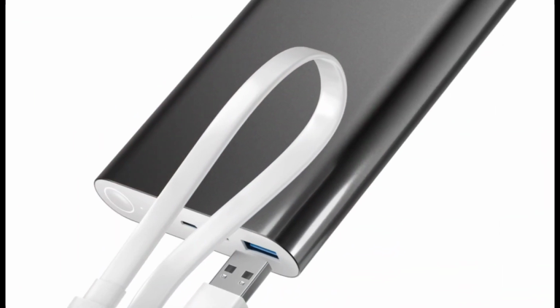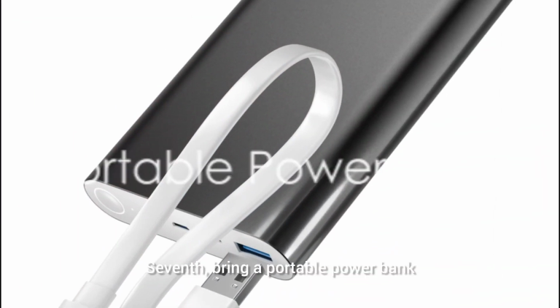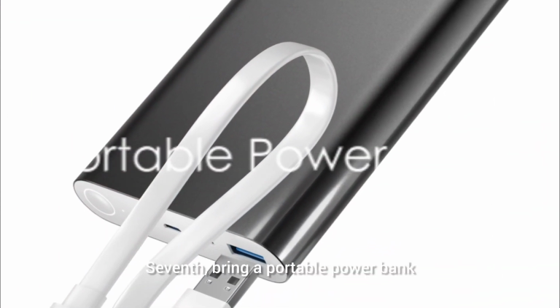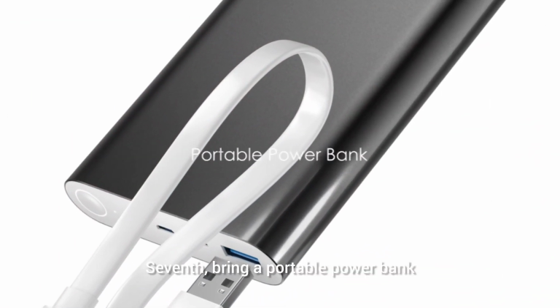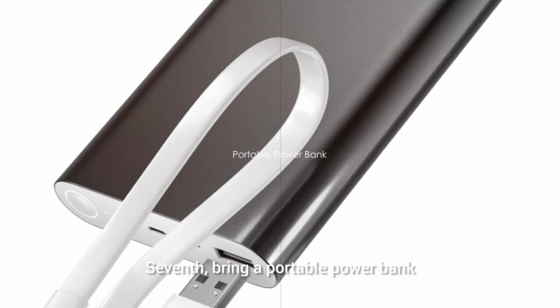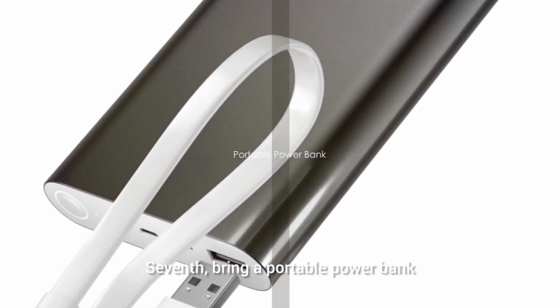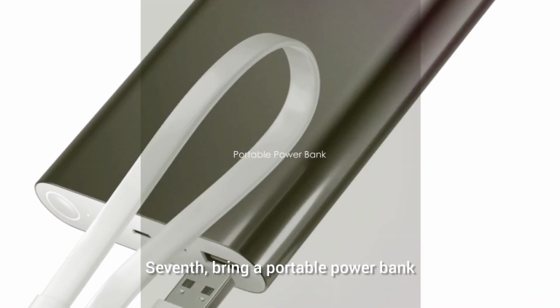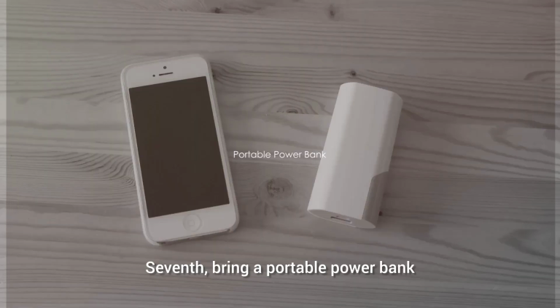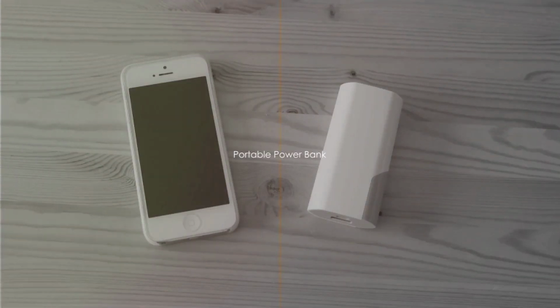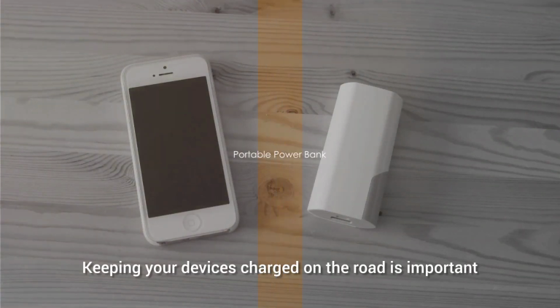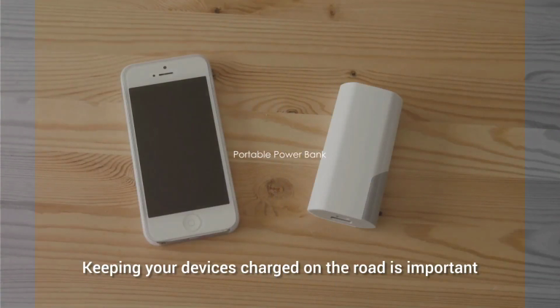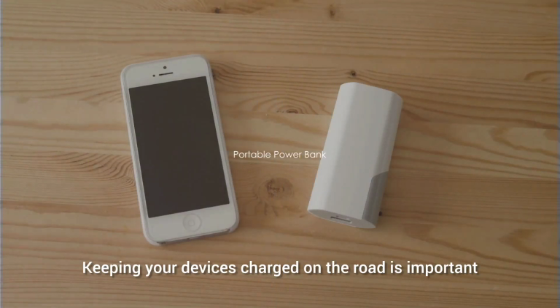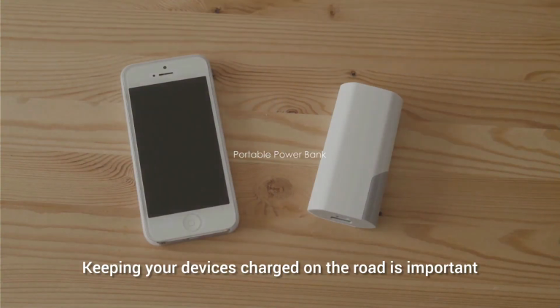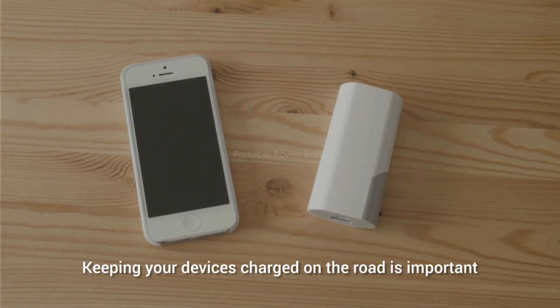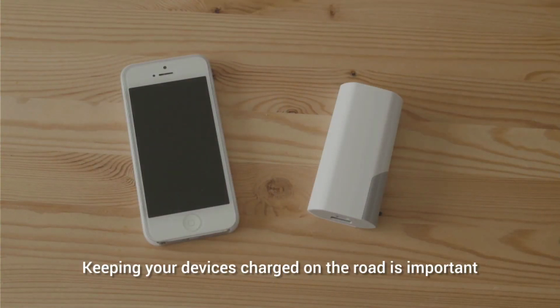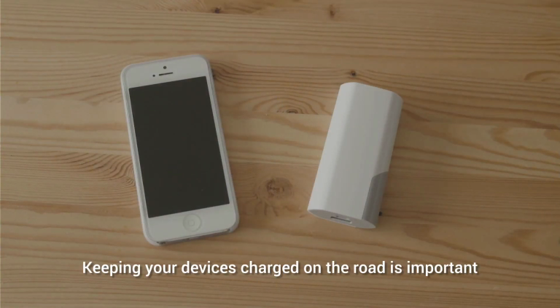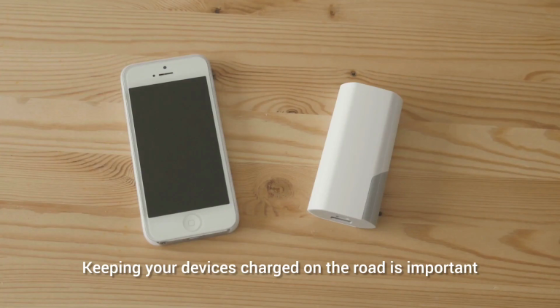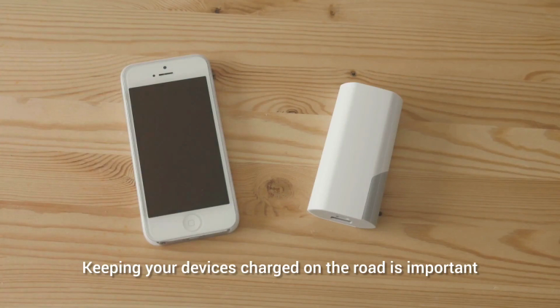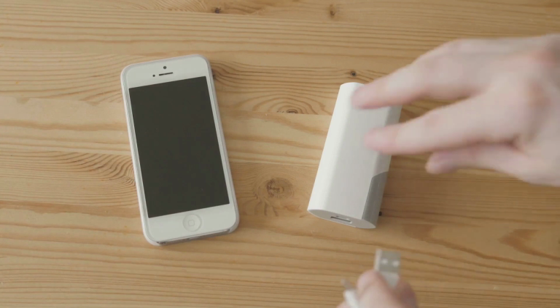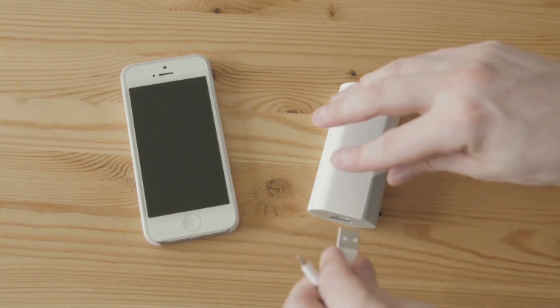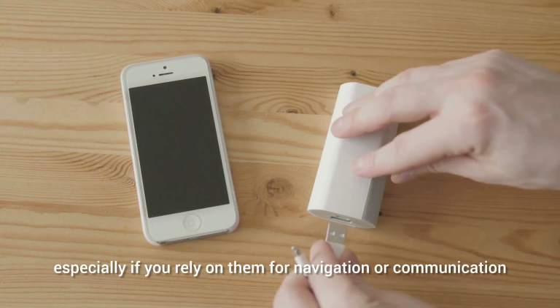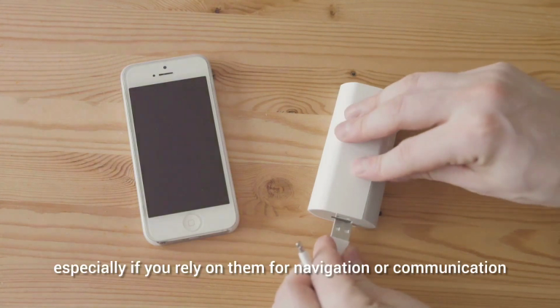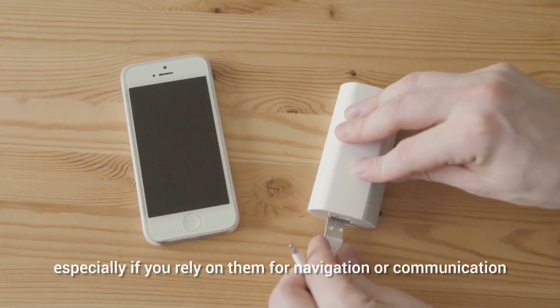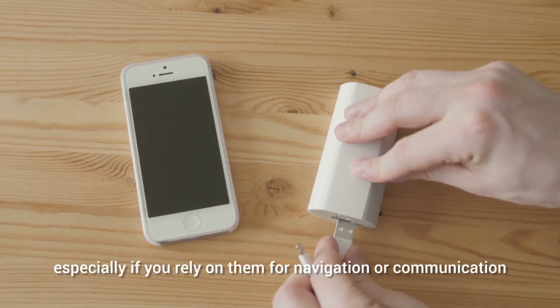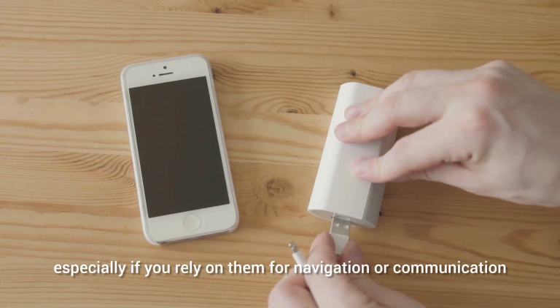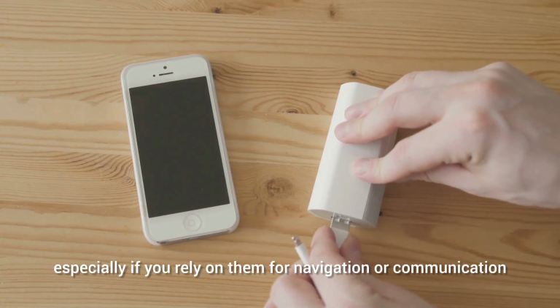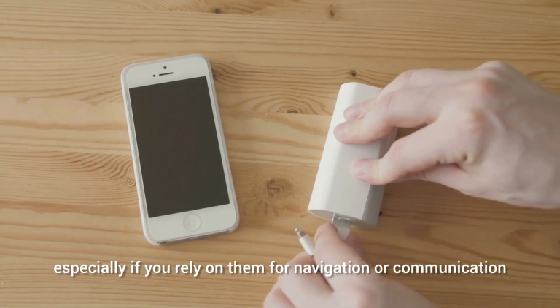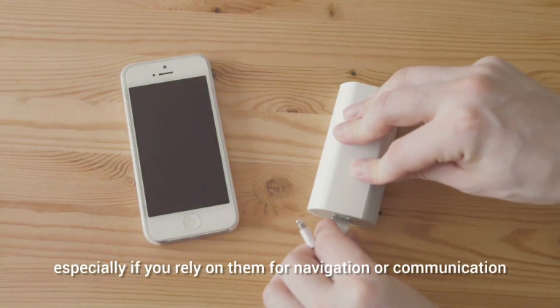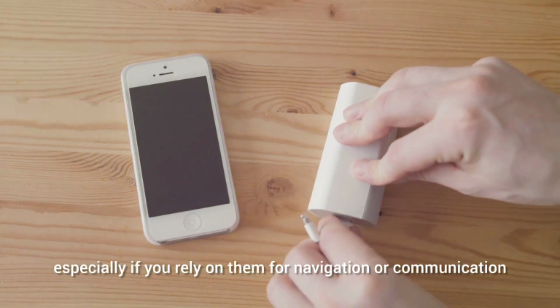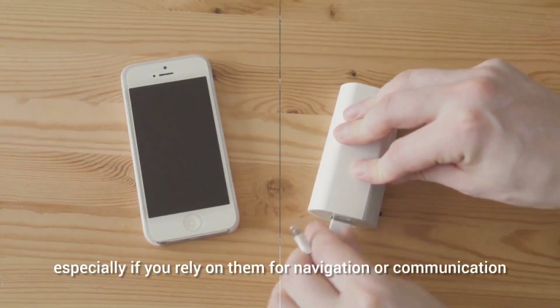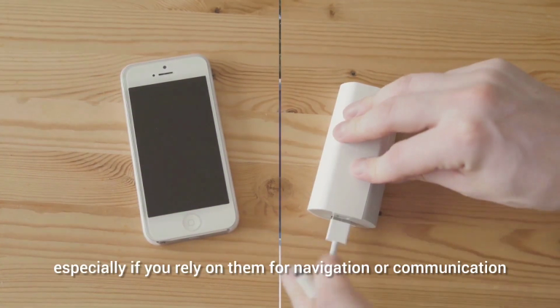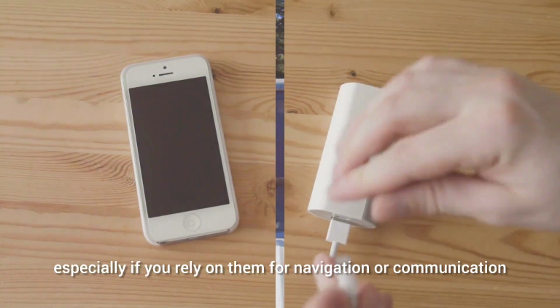Seventh, bring a portable power bank. Keeping your devices charged on the road is important, especially if you rely on them for navigation or communication.